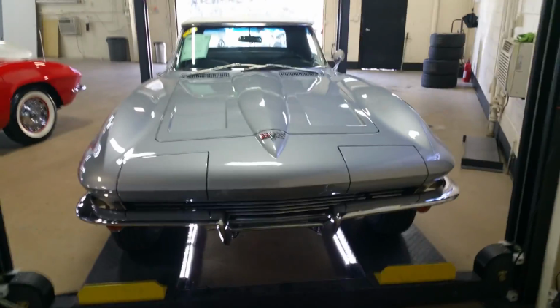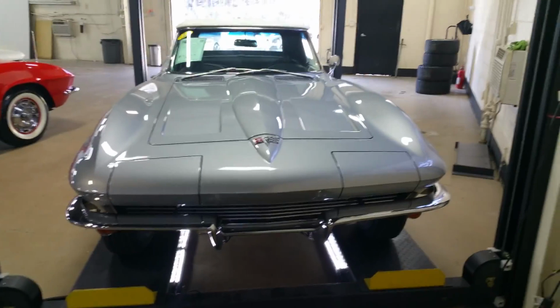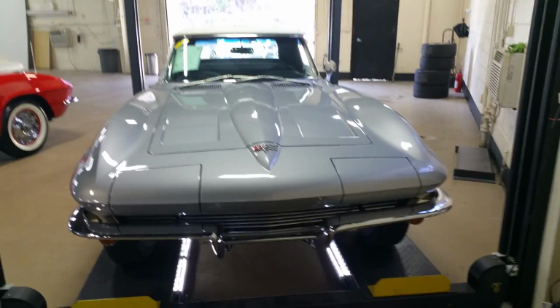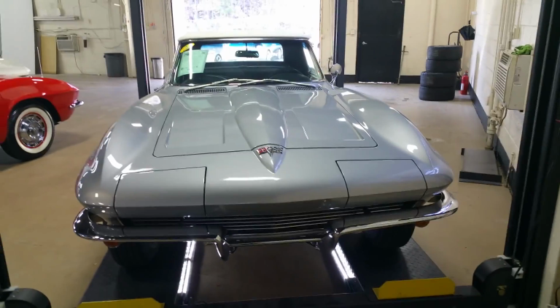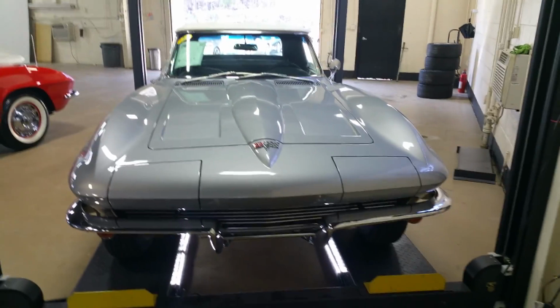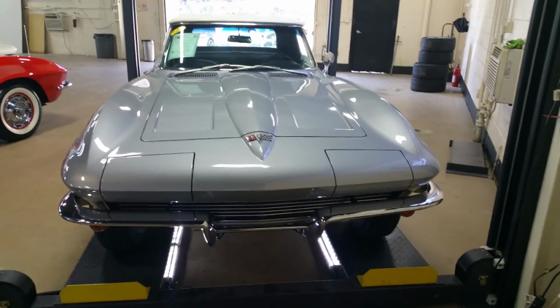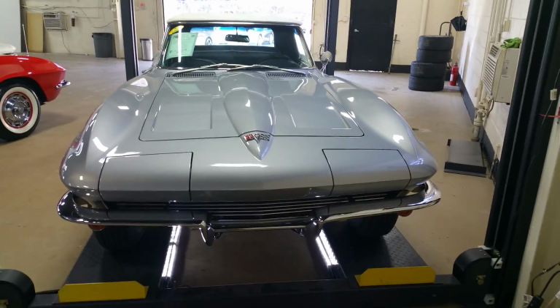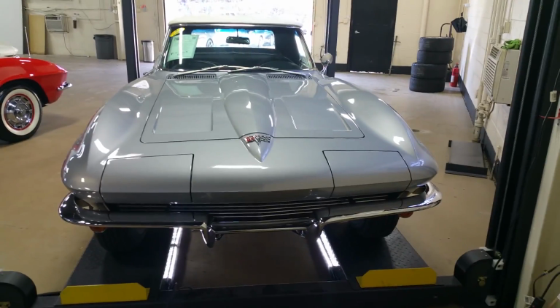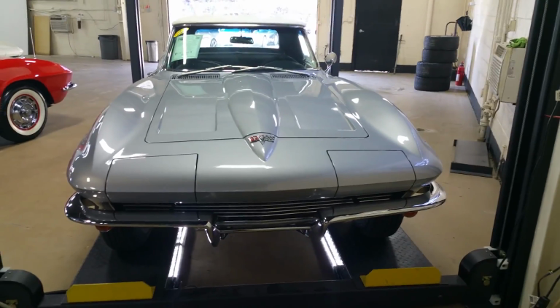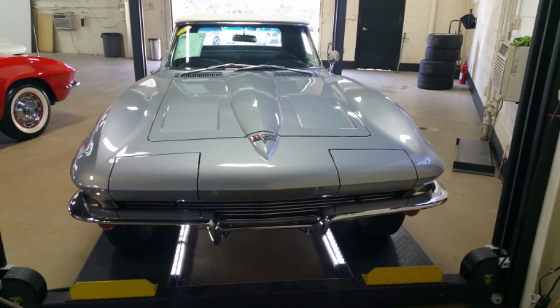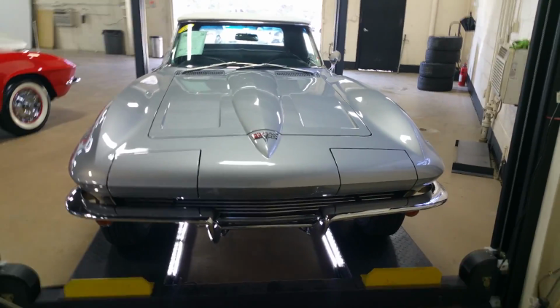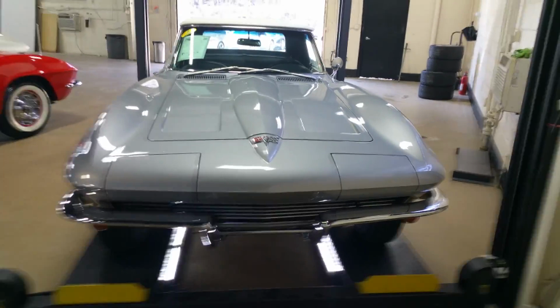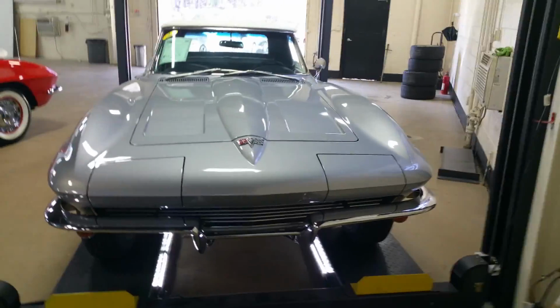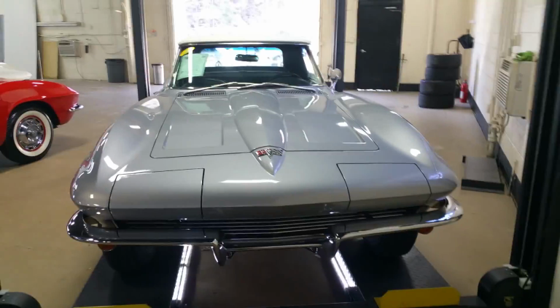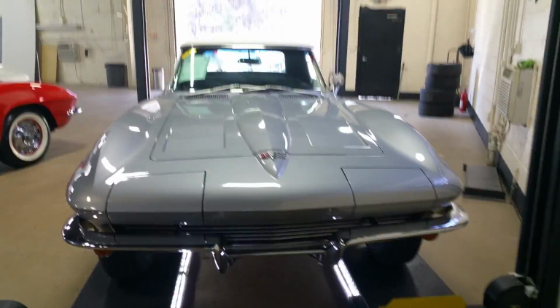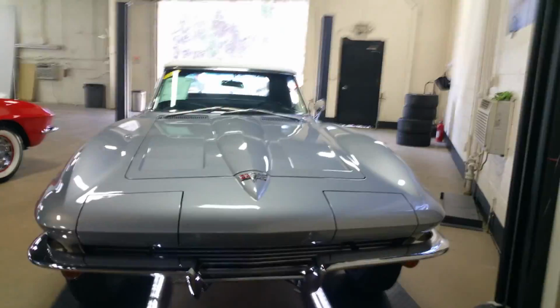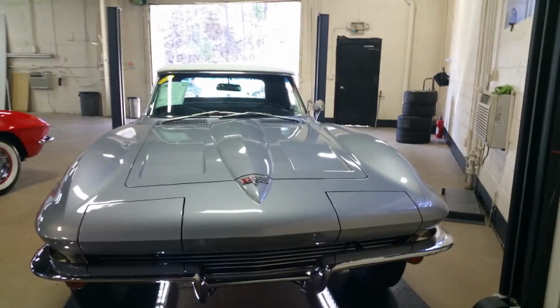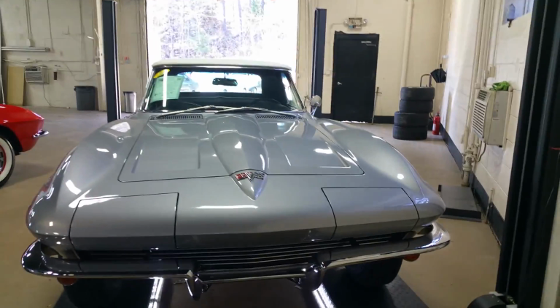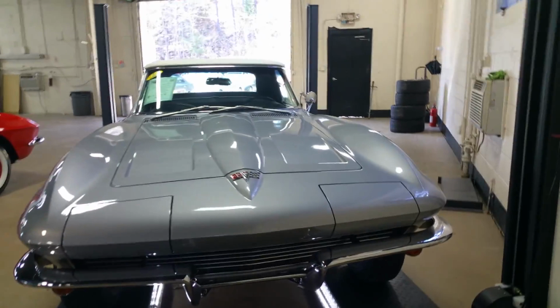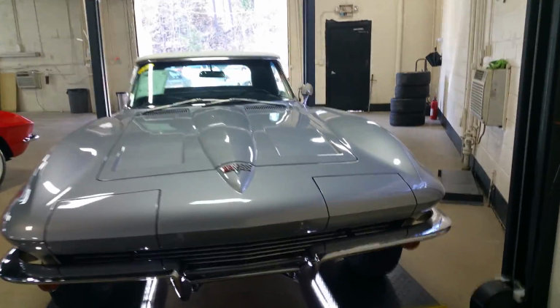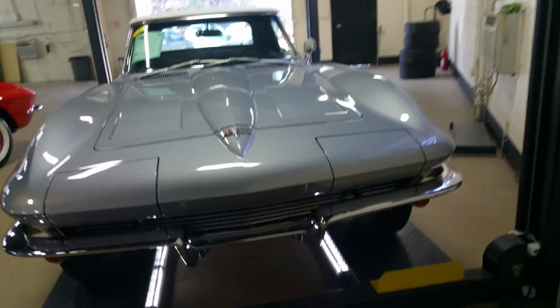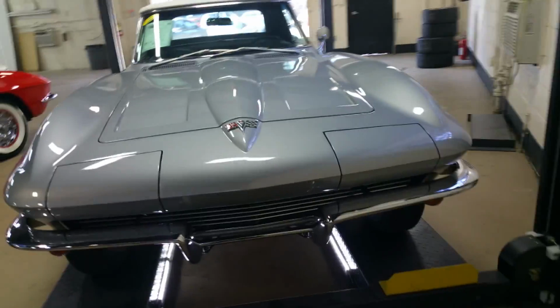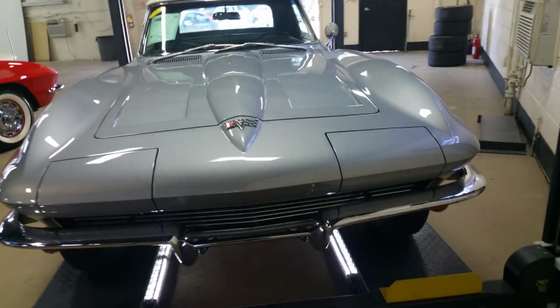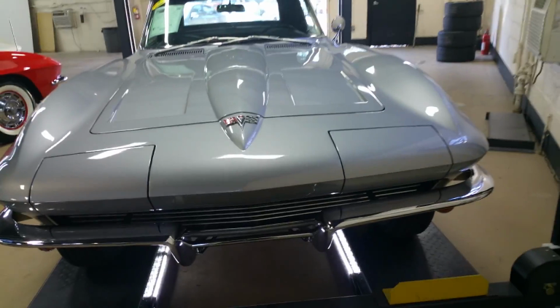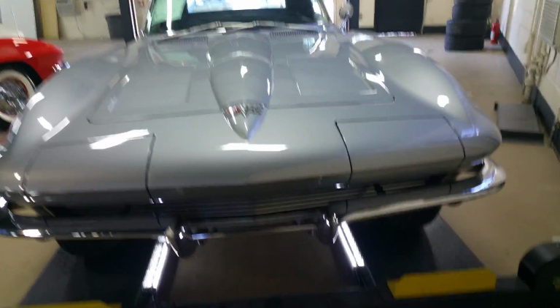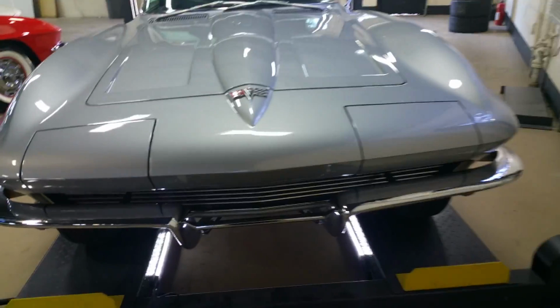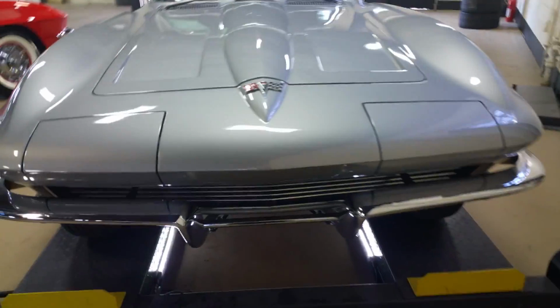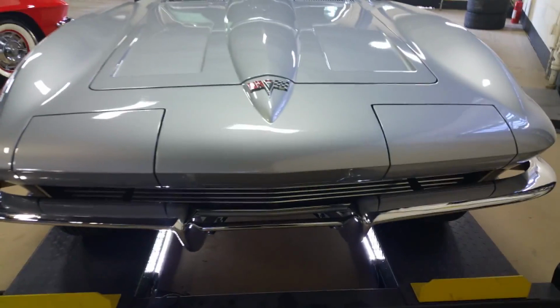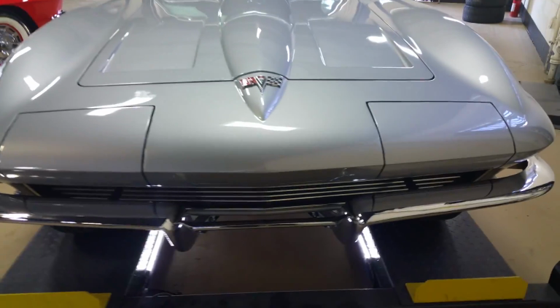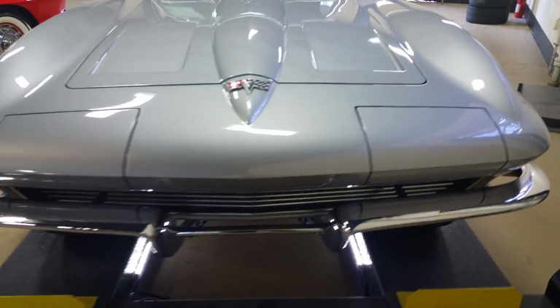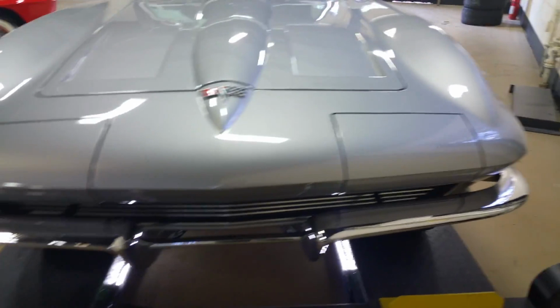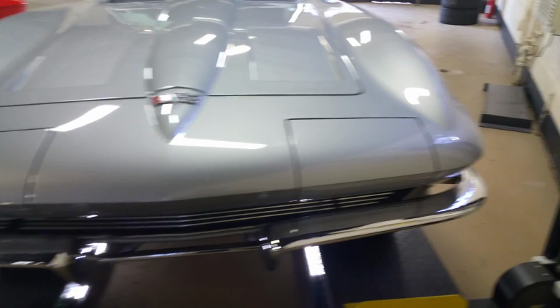Alright Mike, I am going to do a little walk around here before we get underneath the car.